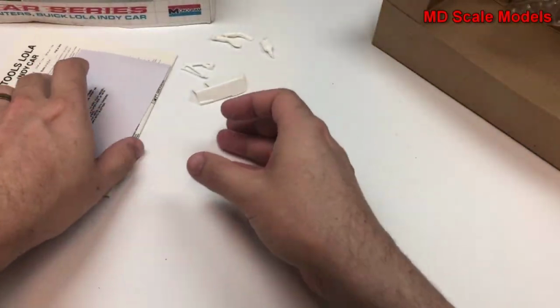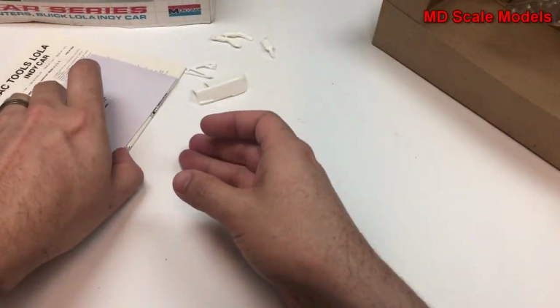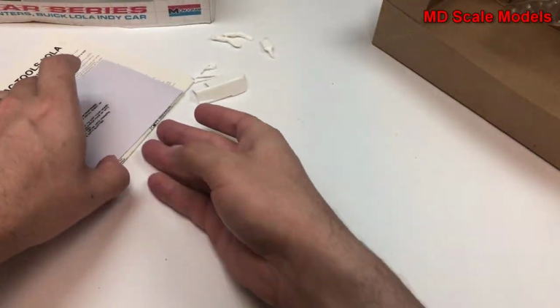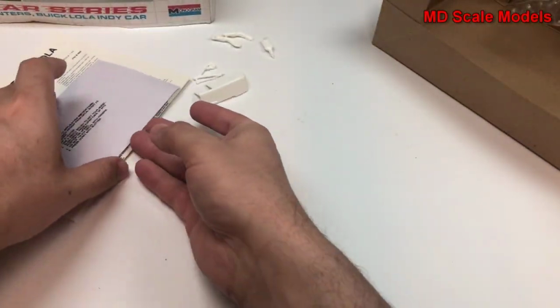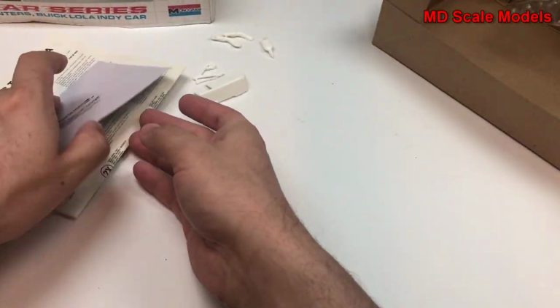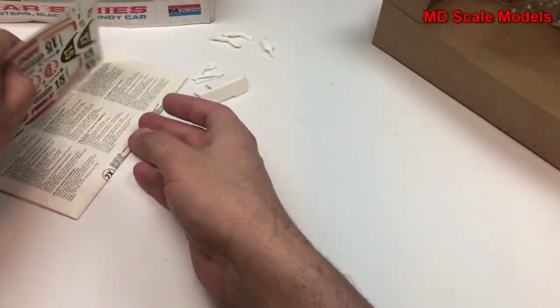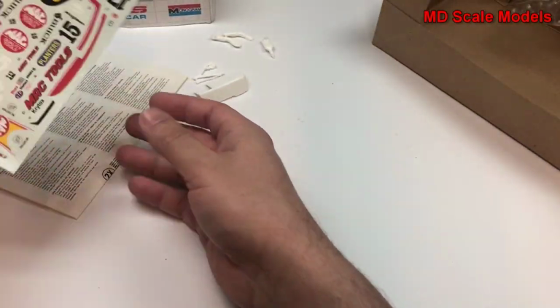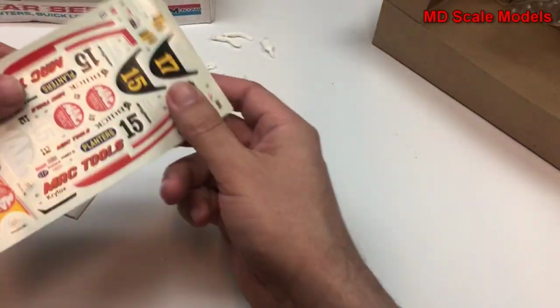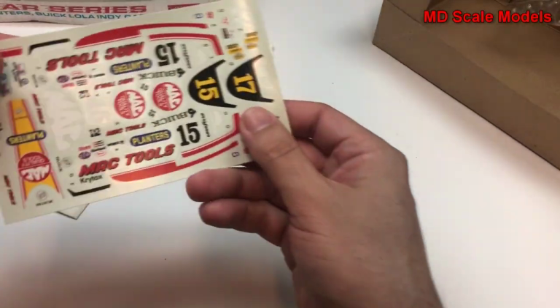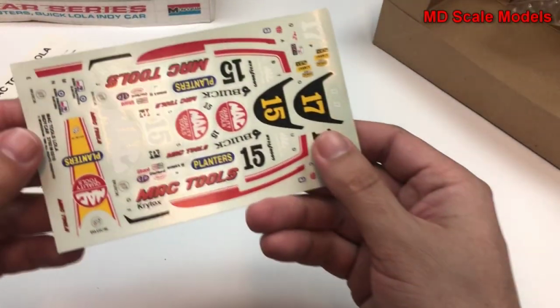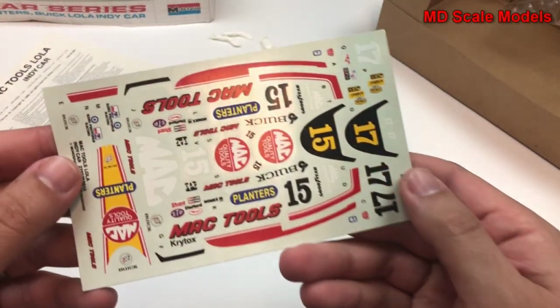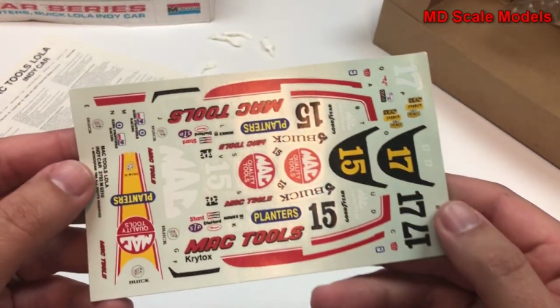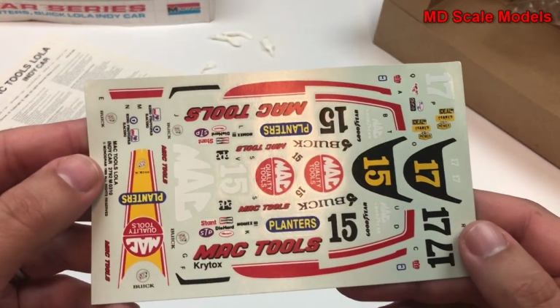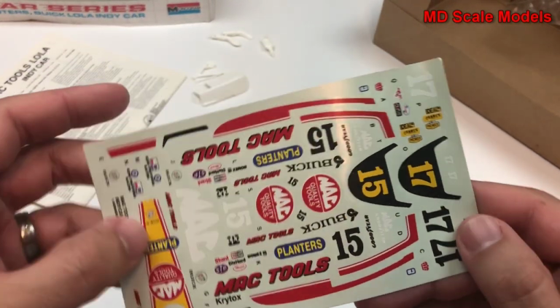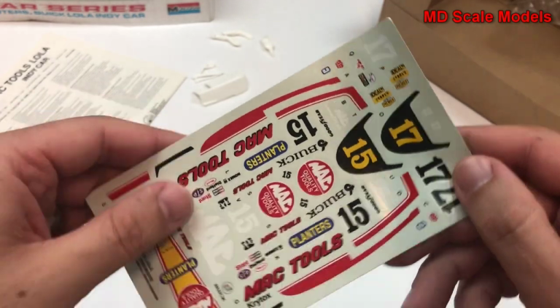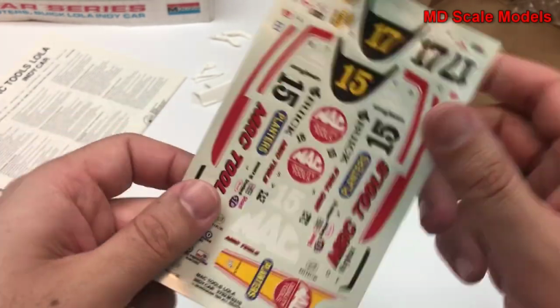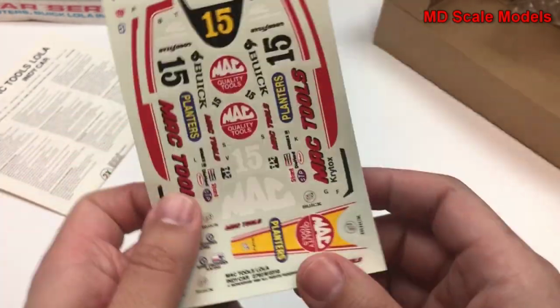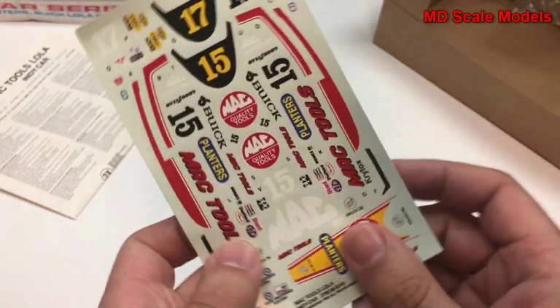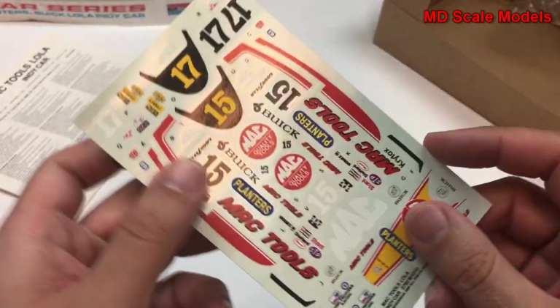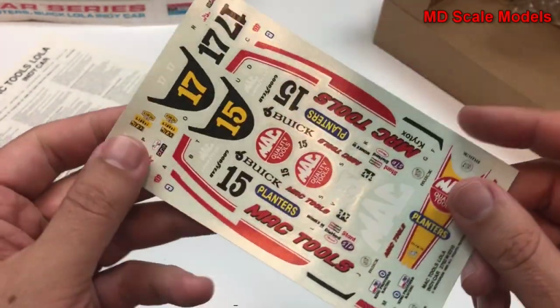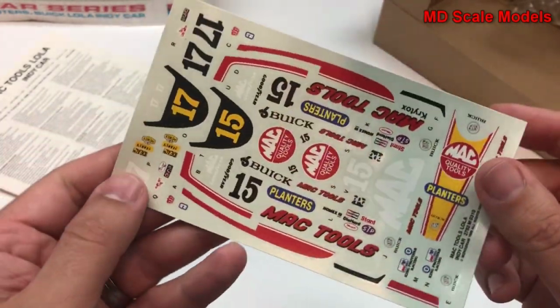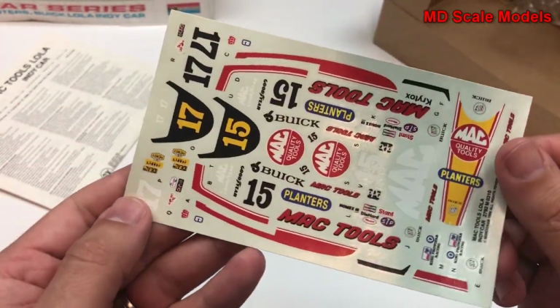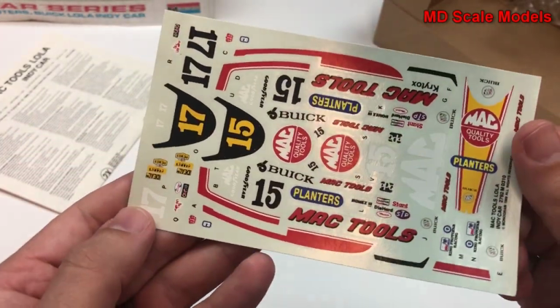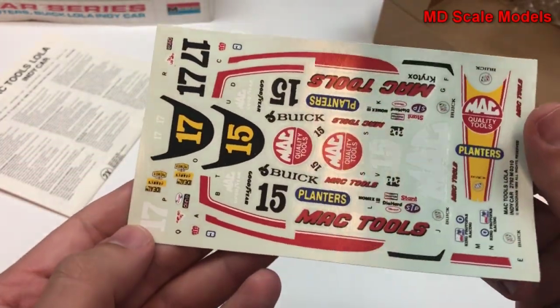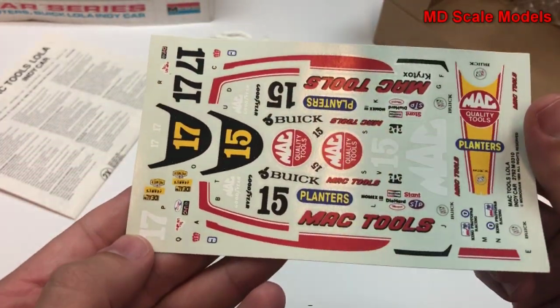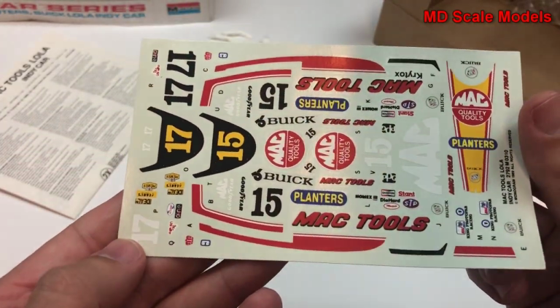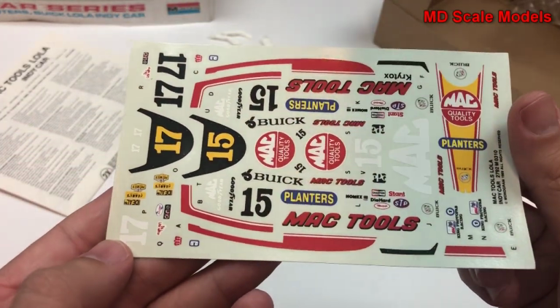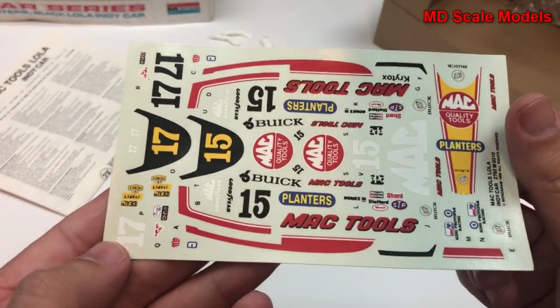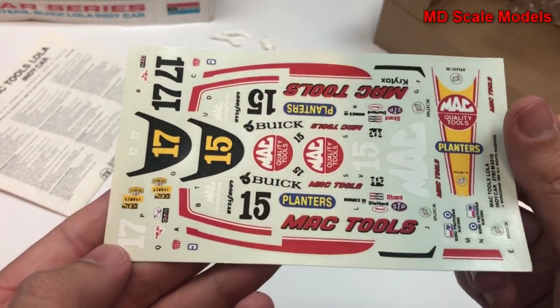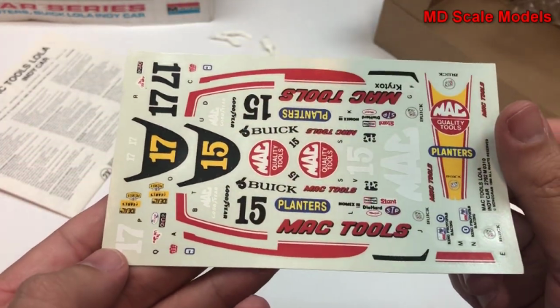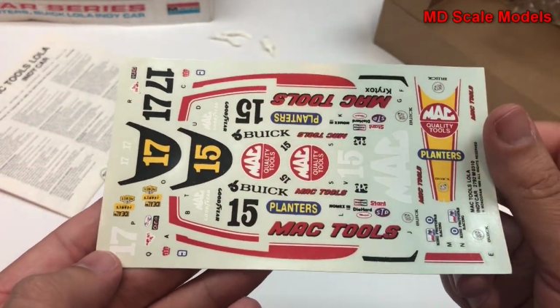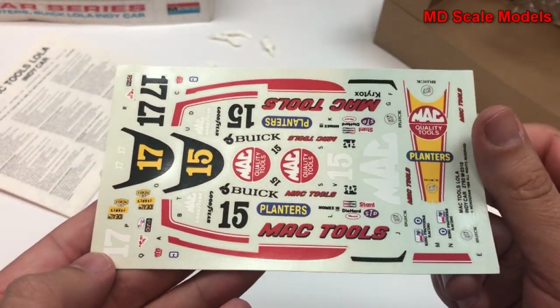Here are our decals — nicely printed, still in good condition, even though this is a really old kit.